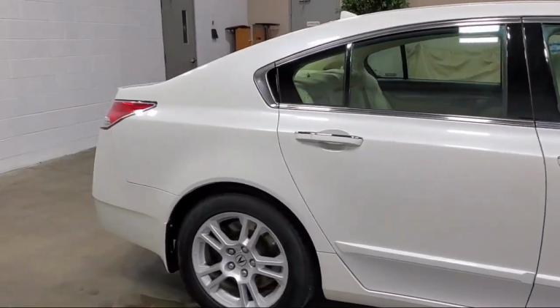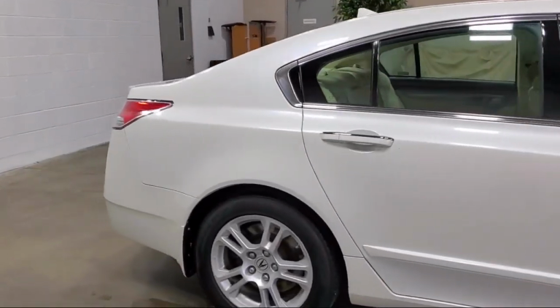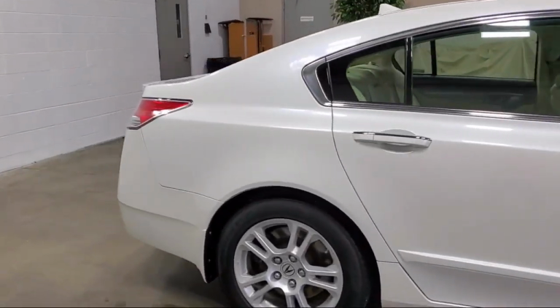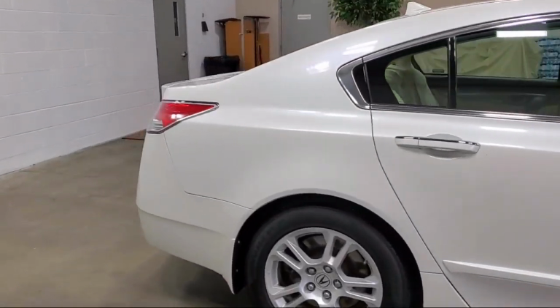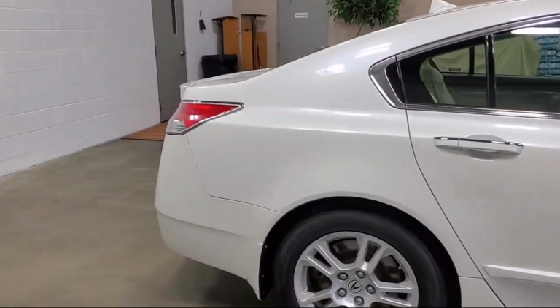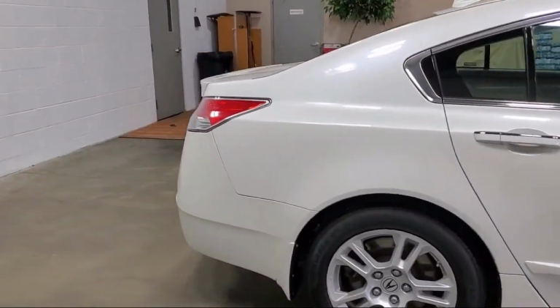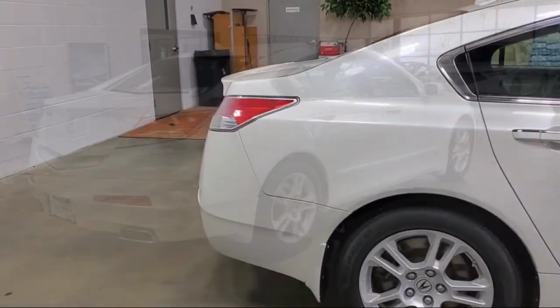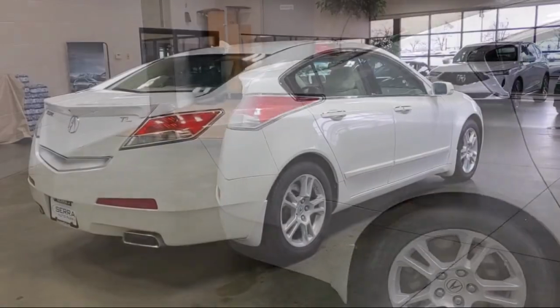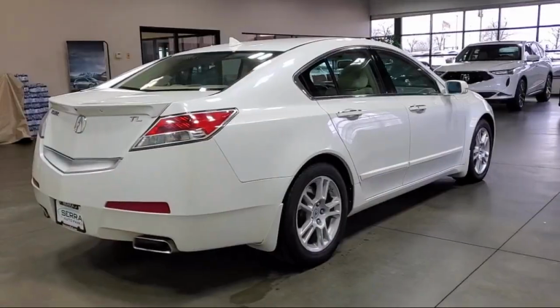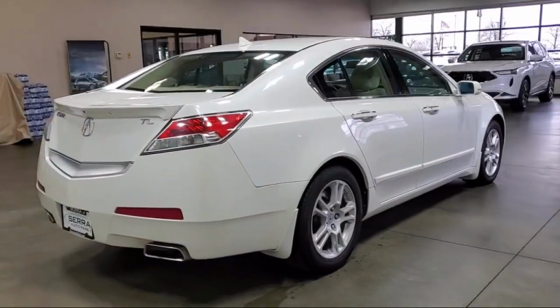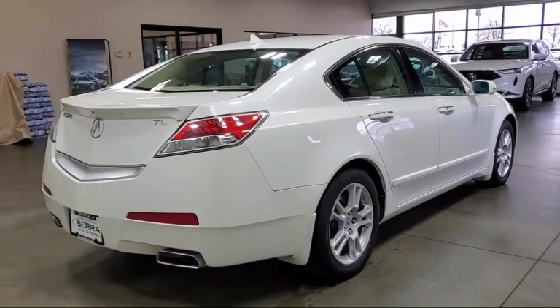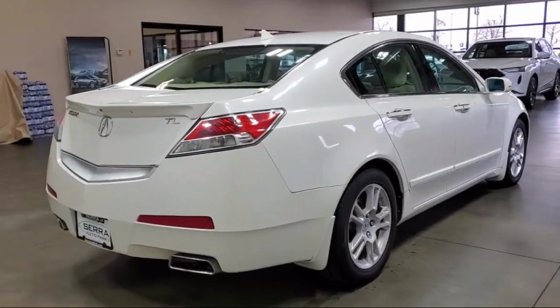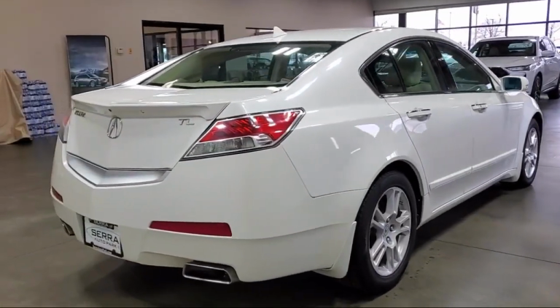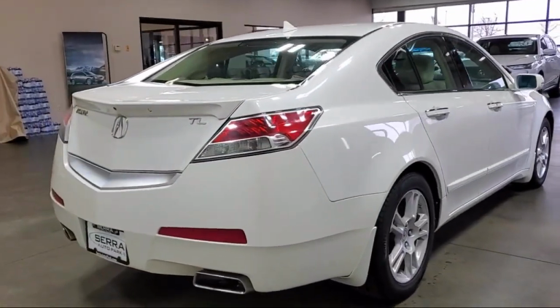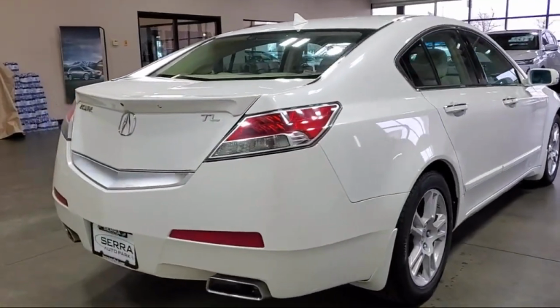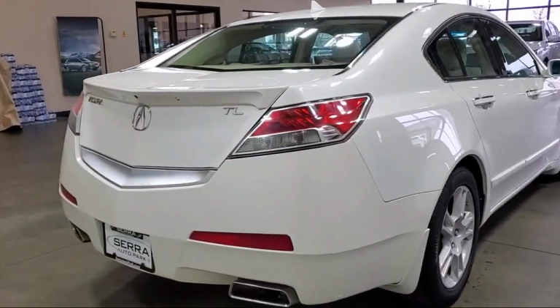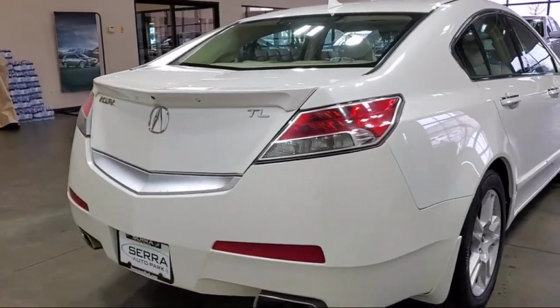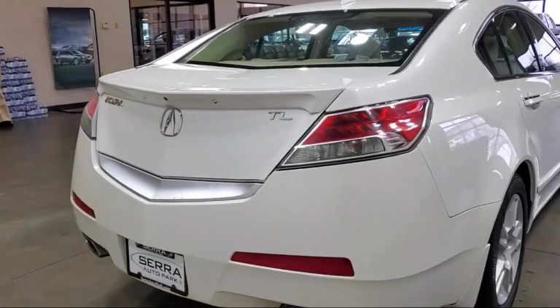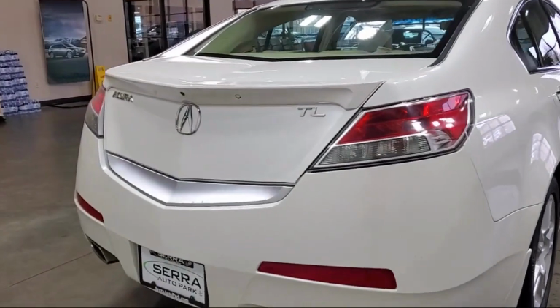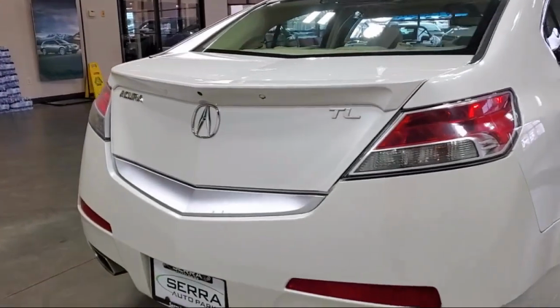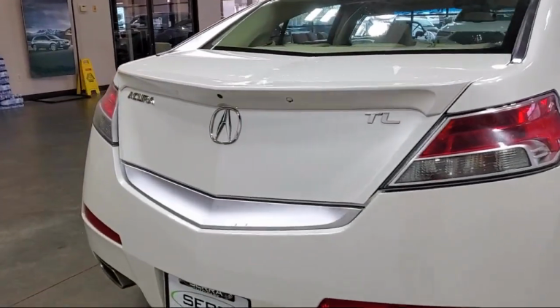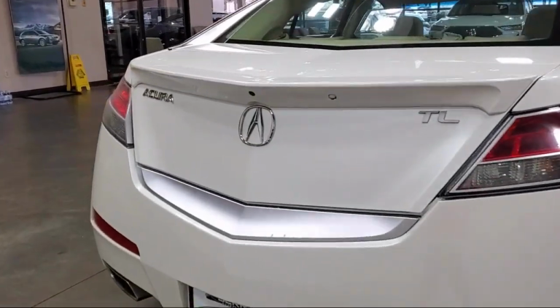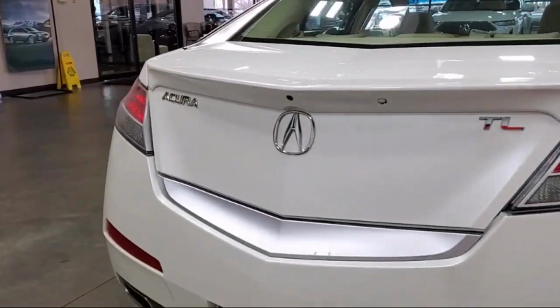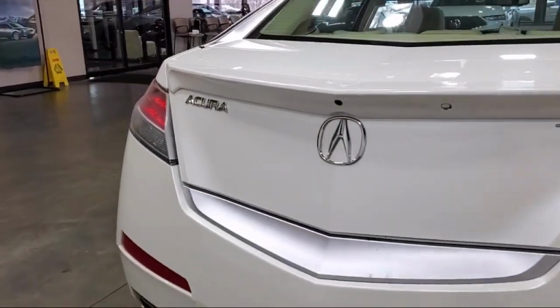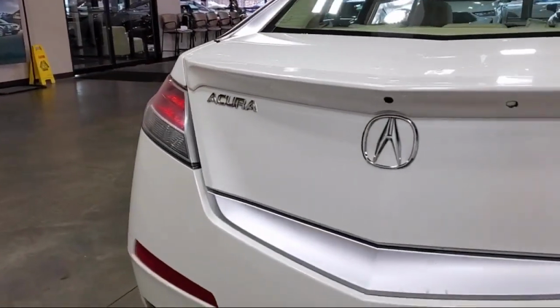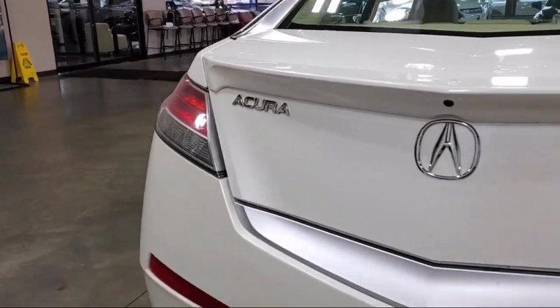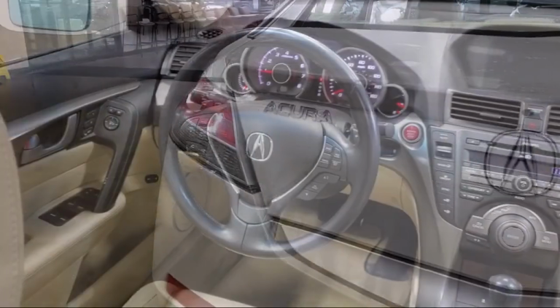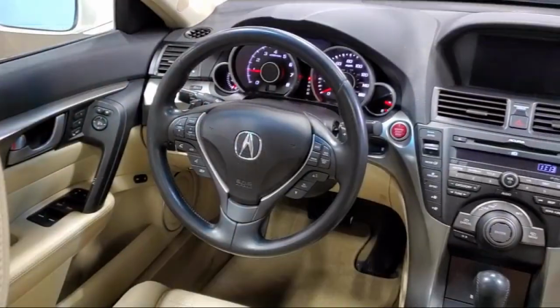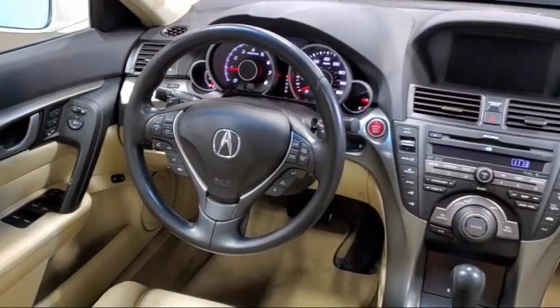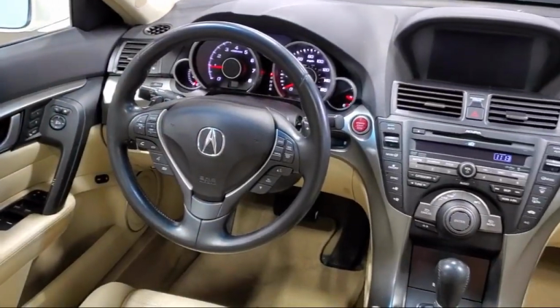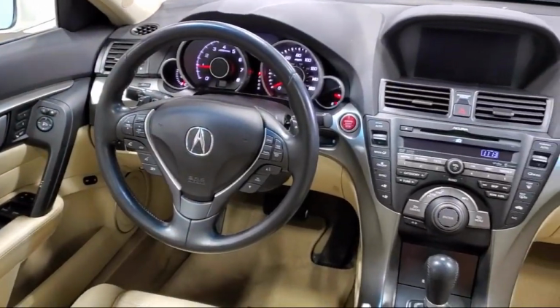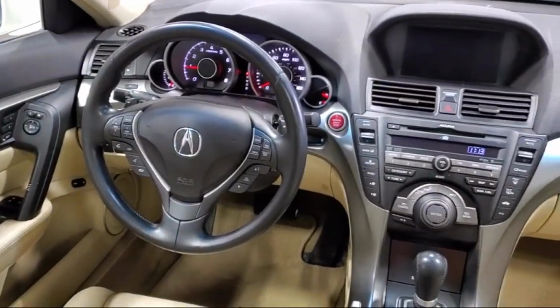Electronic stability control, outside temperature display, alloy wheels, speed sensing steering, and much more.